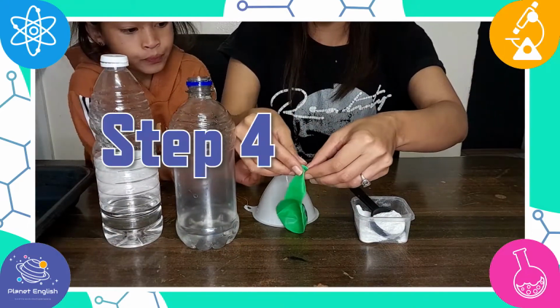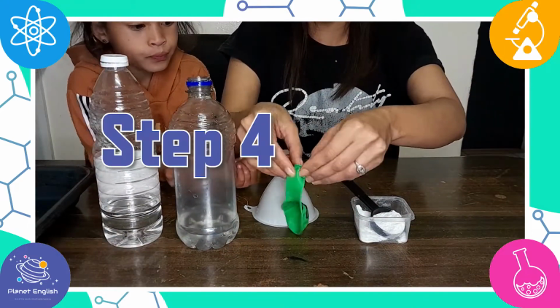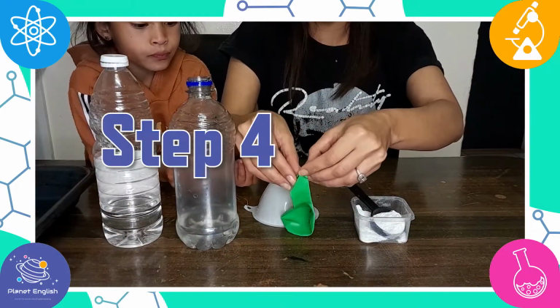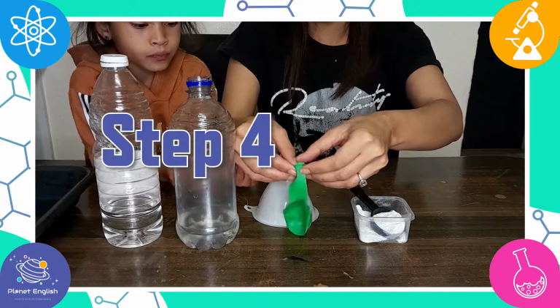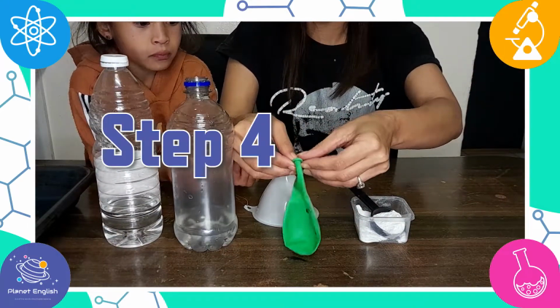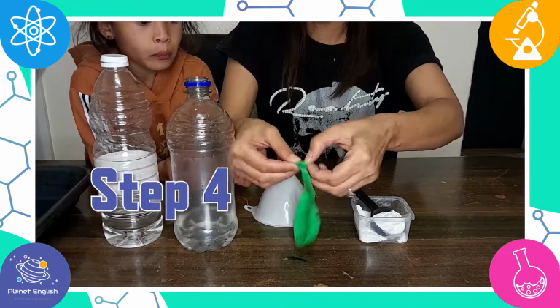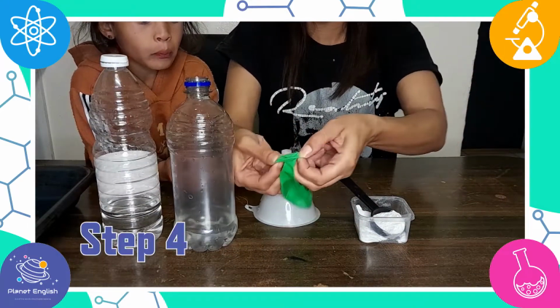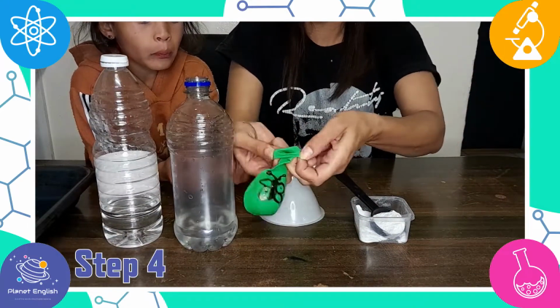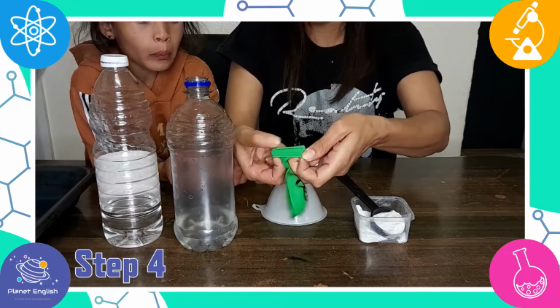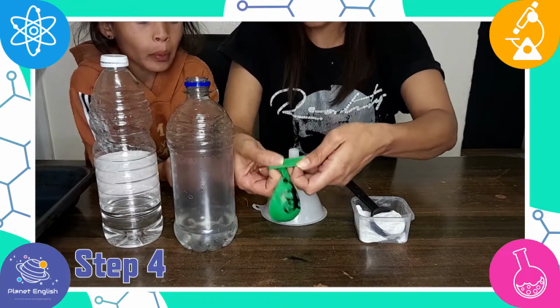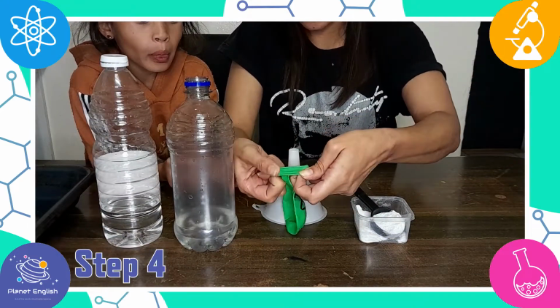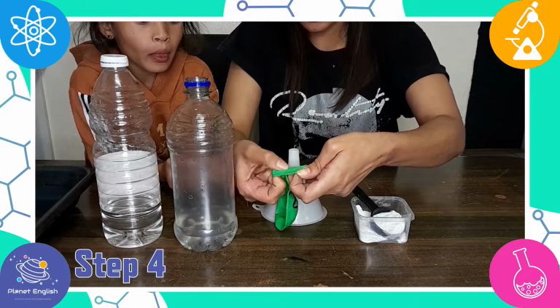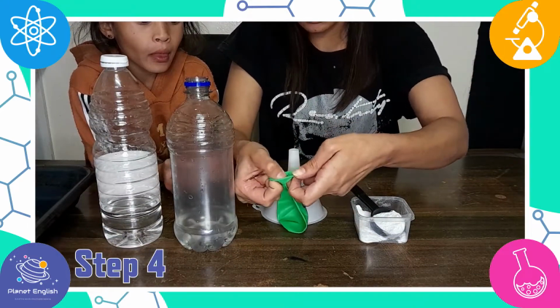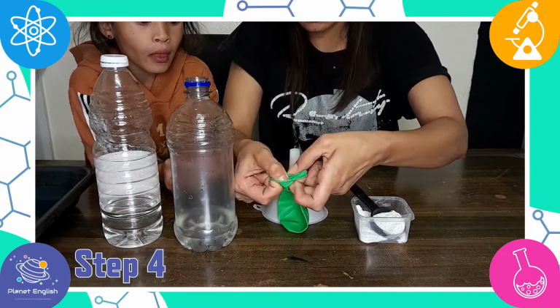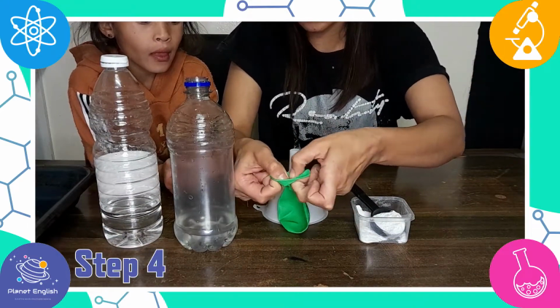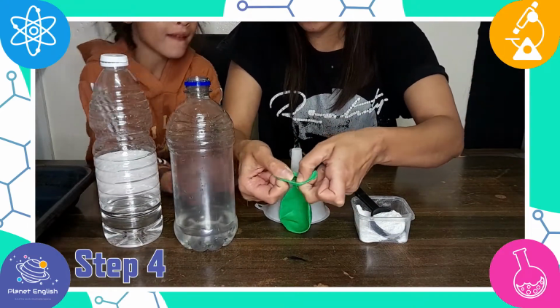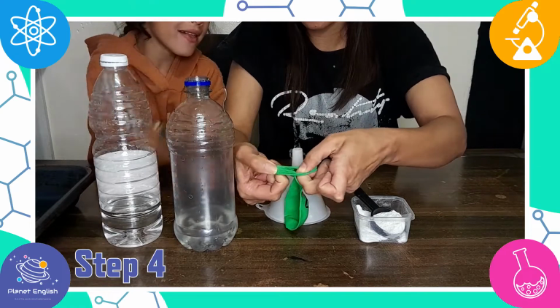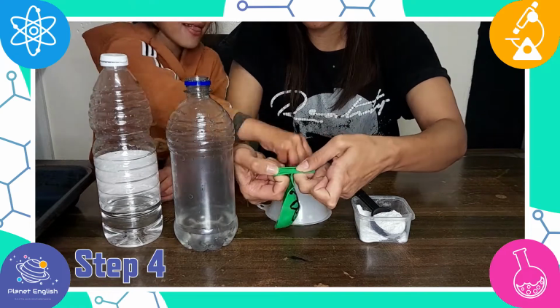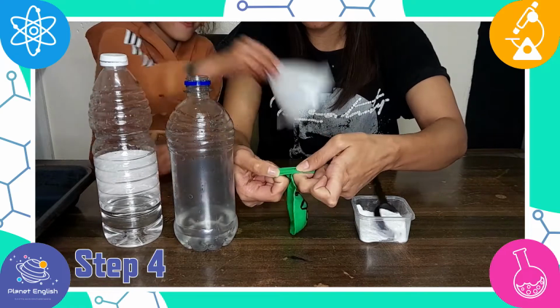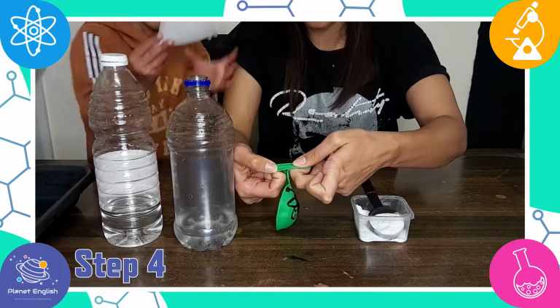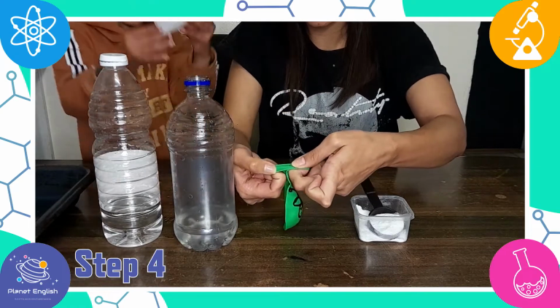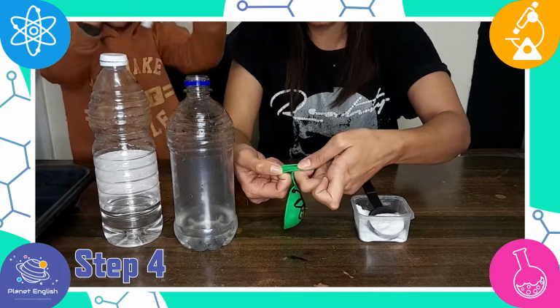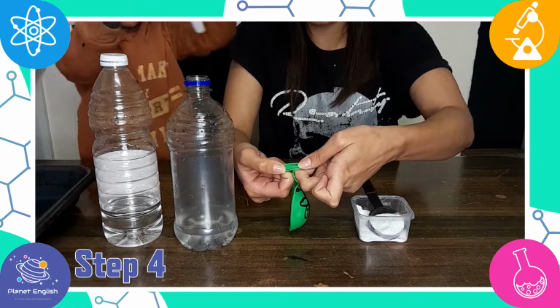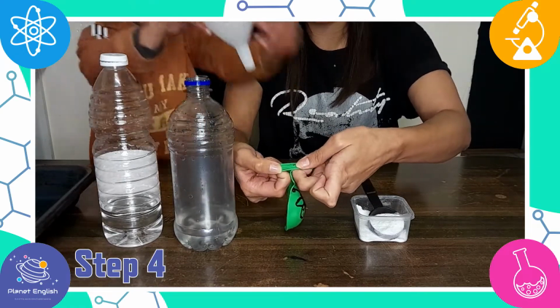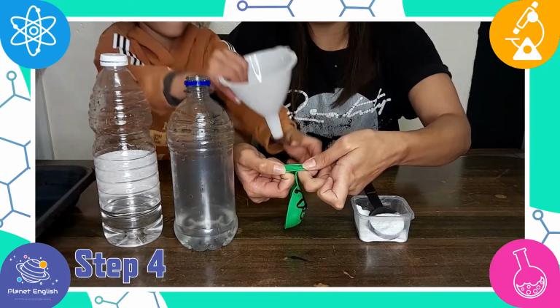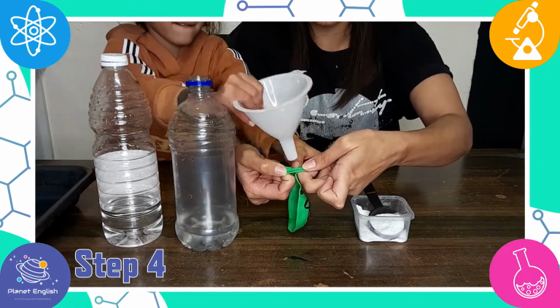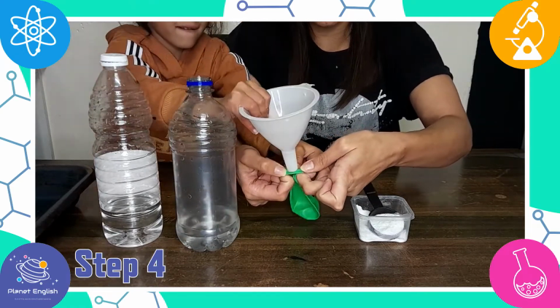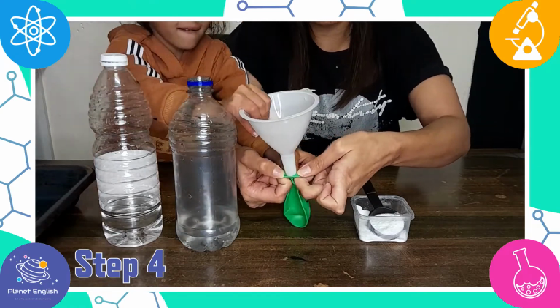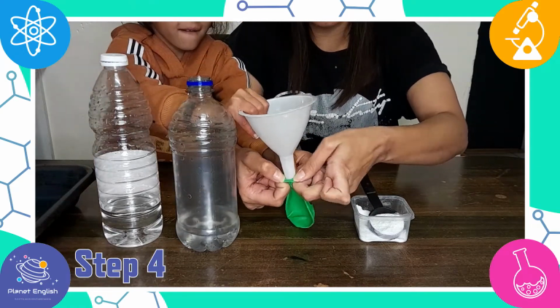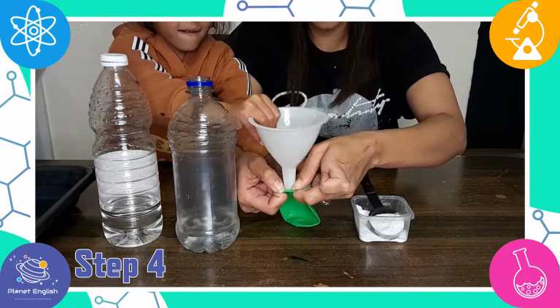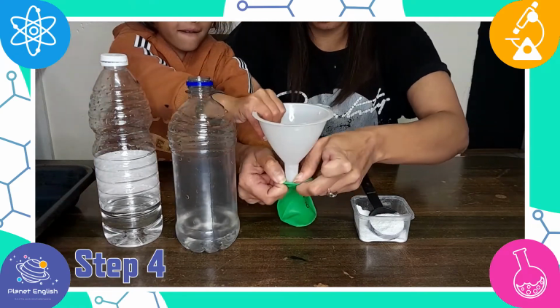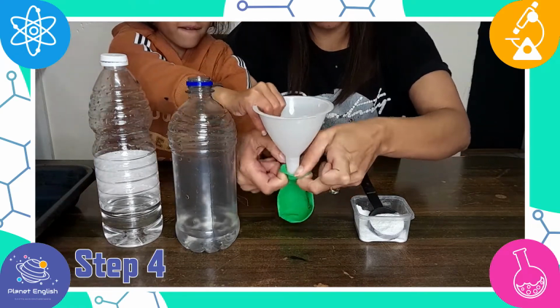Step 4: Now add a spoonful of baking soda into the balloon by inserting a funnel into the opening of the balloon.